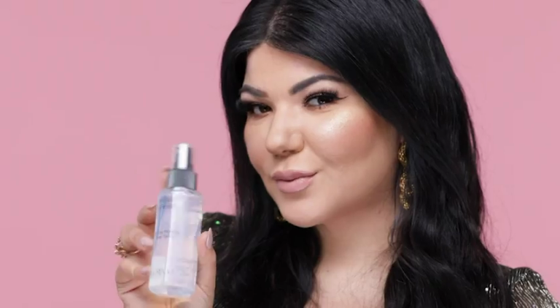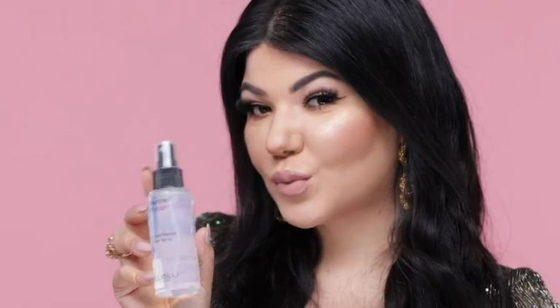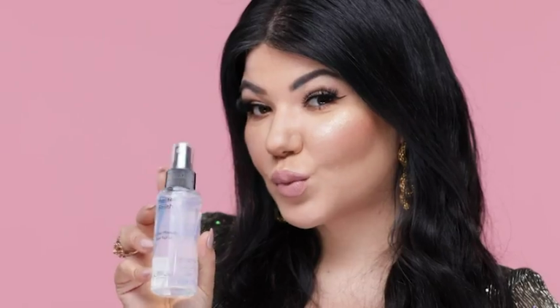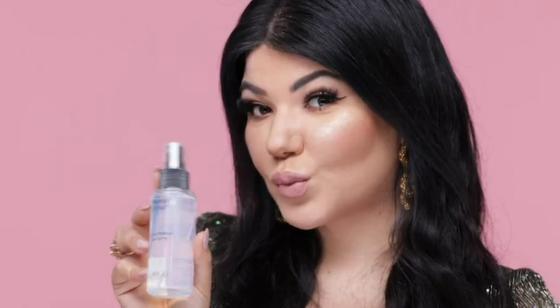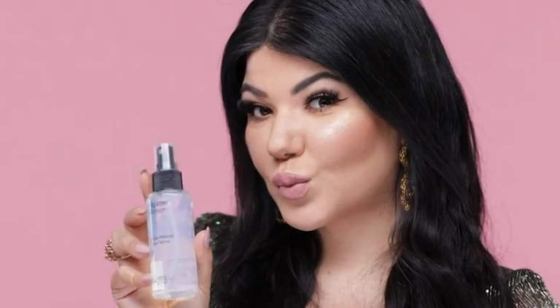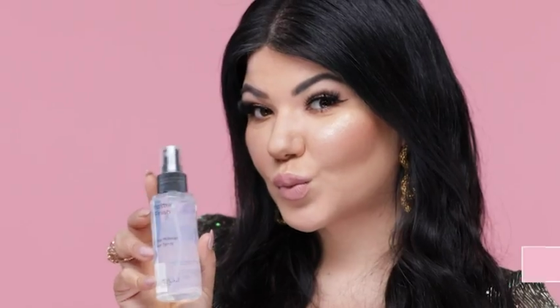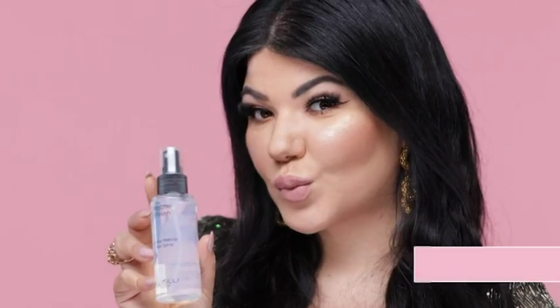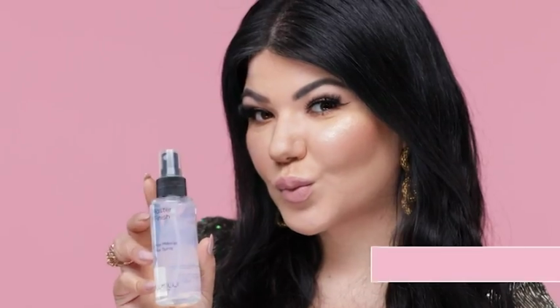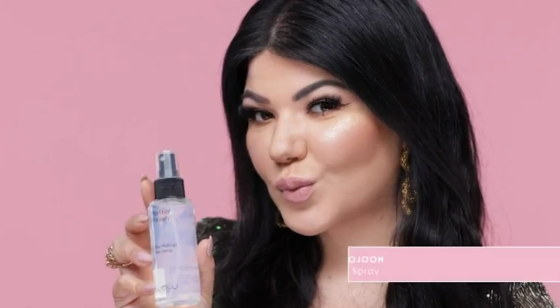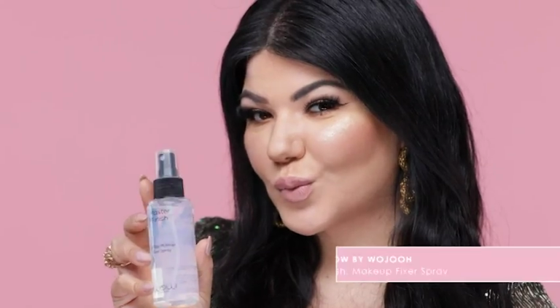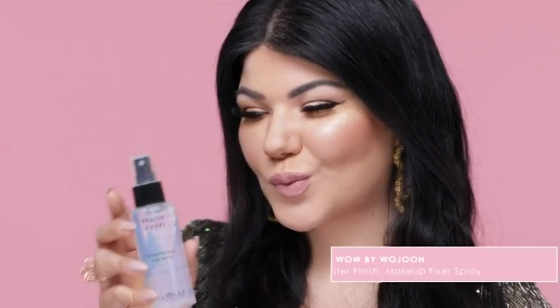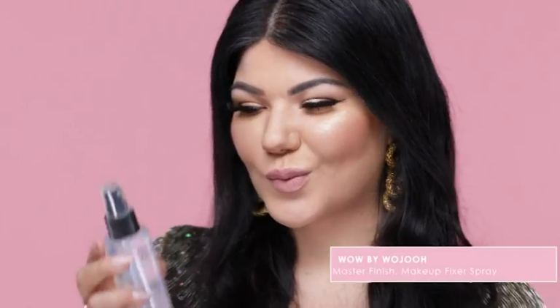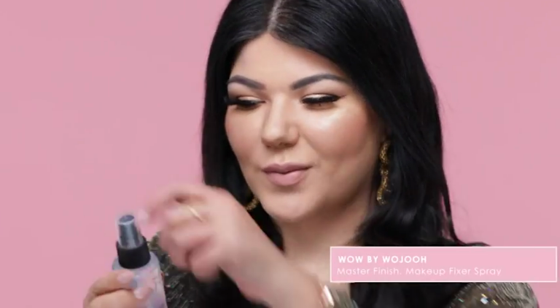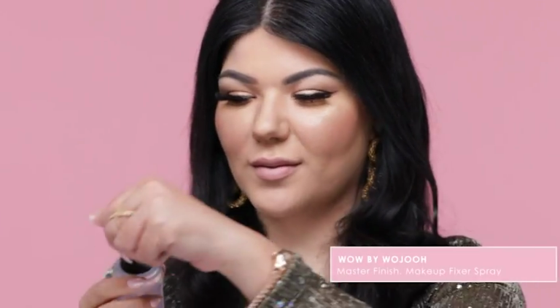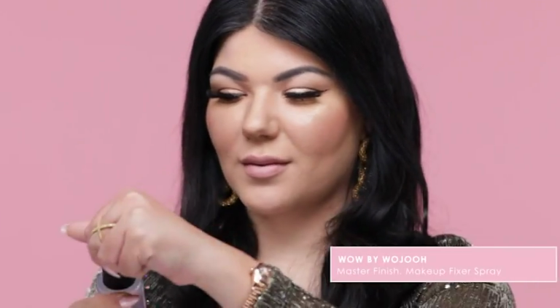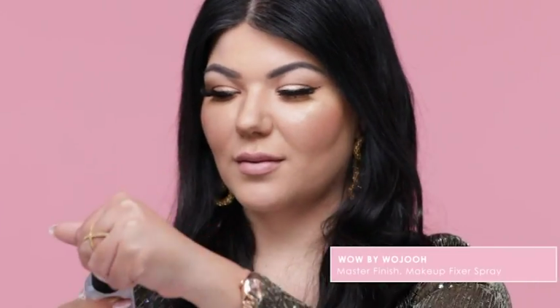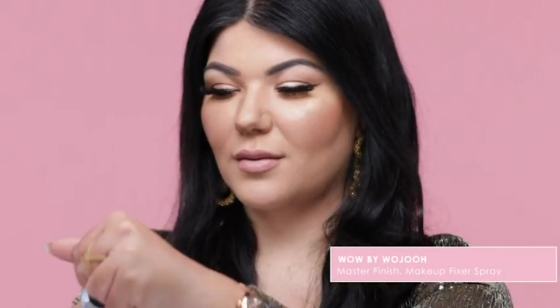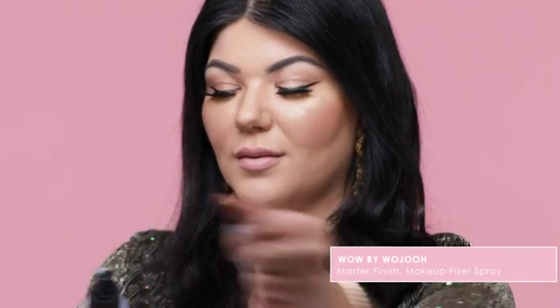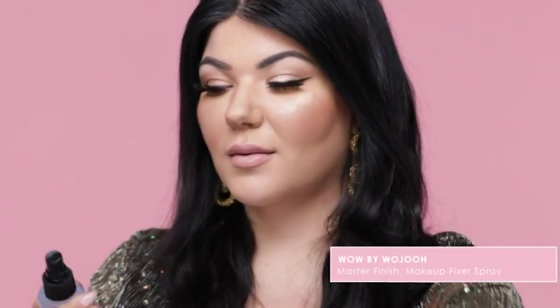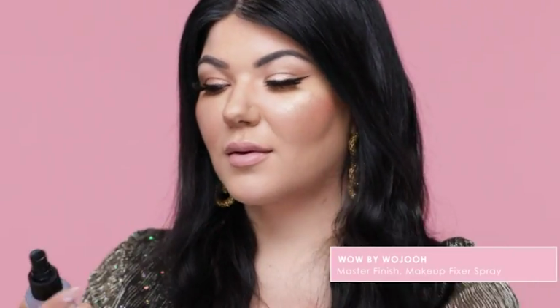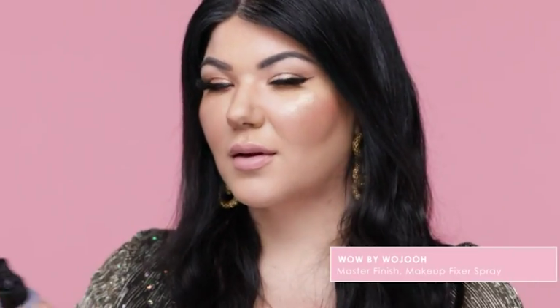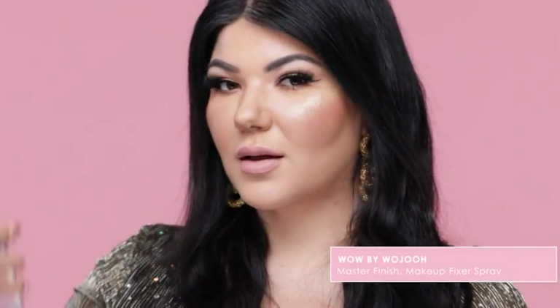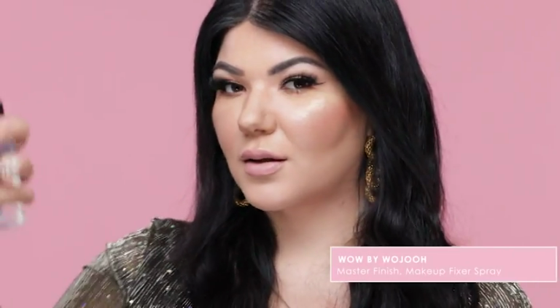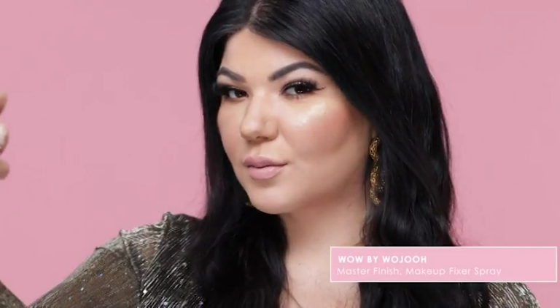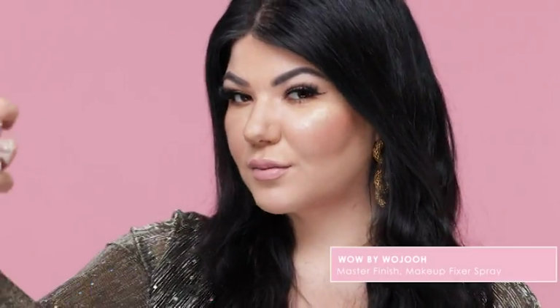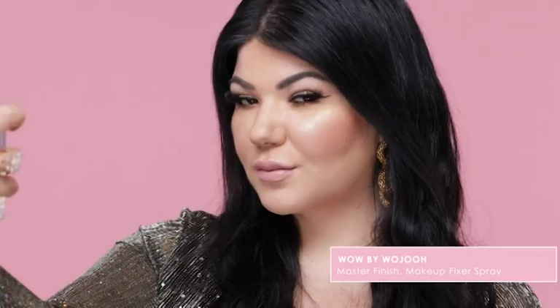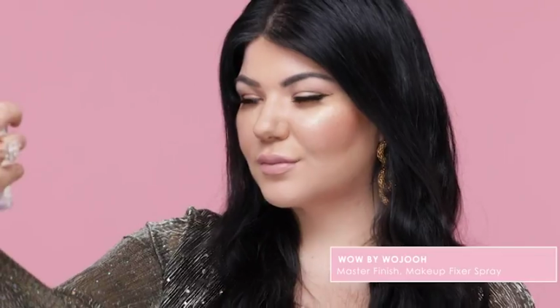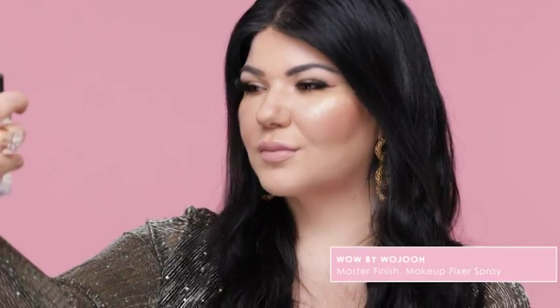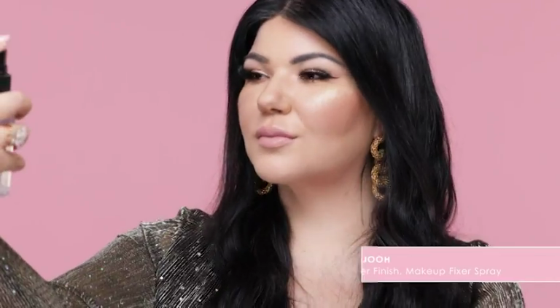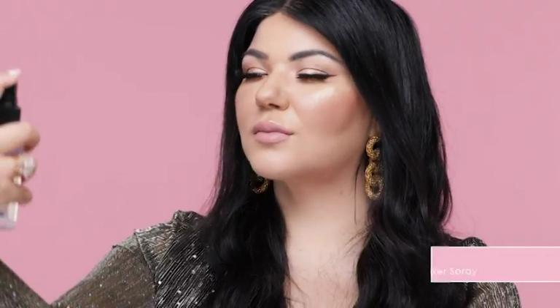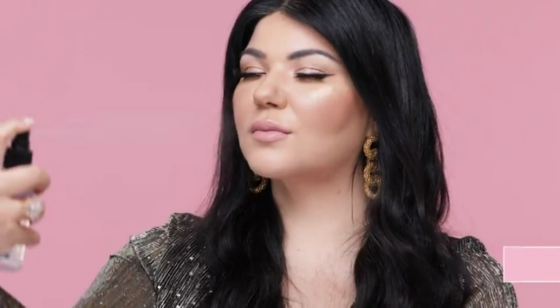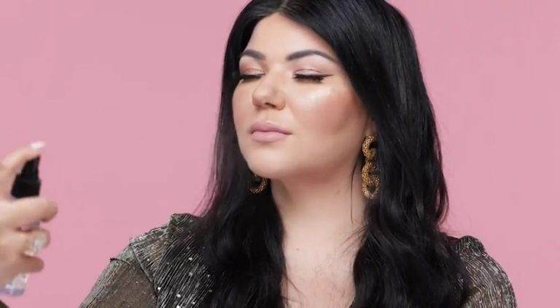And finally, to set this look, spray on the Well by Rouge Master Finishing Fixer Spray.